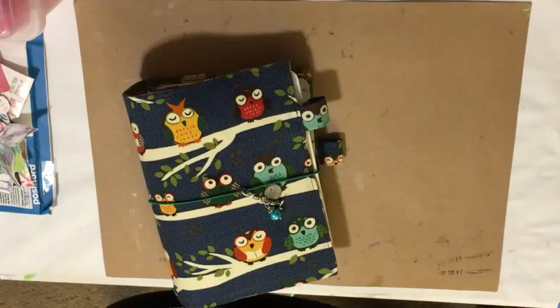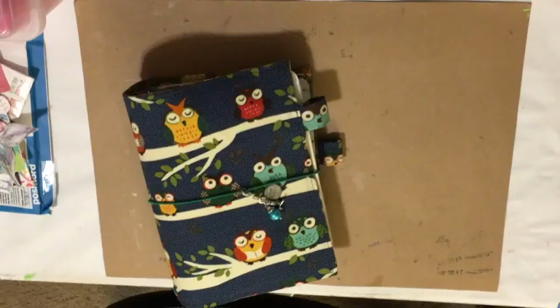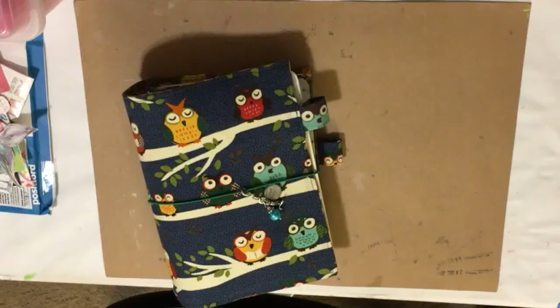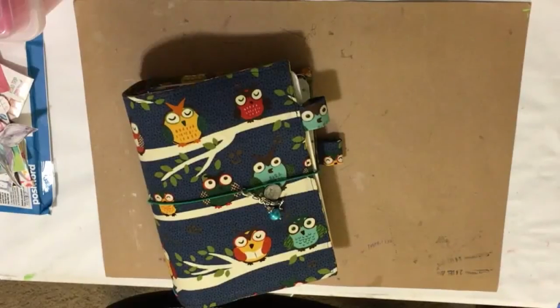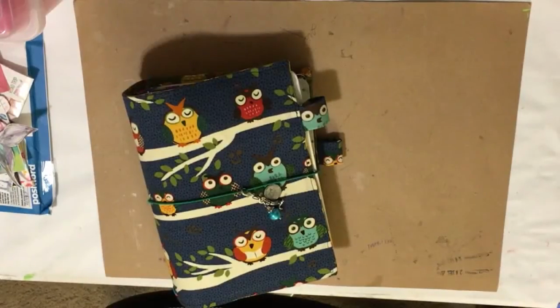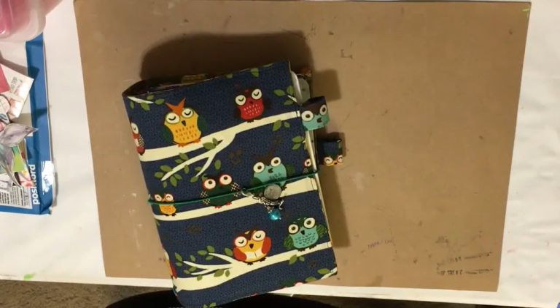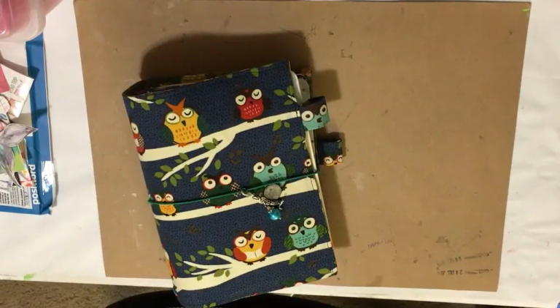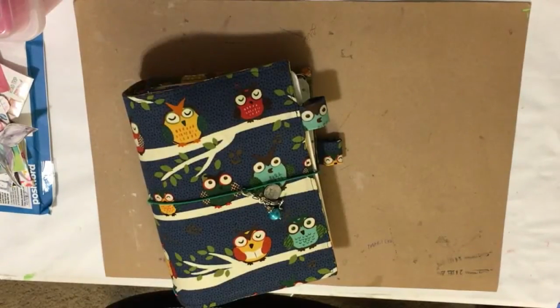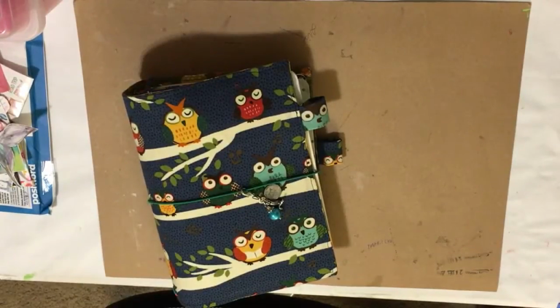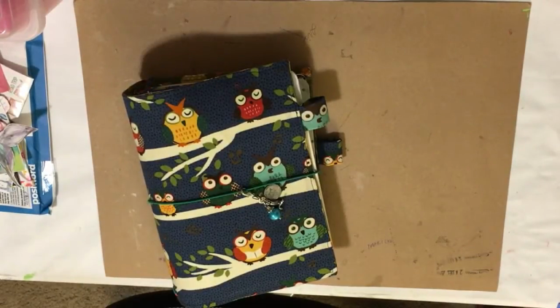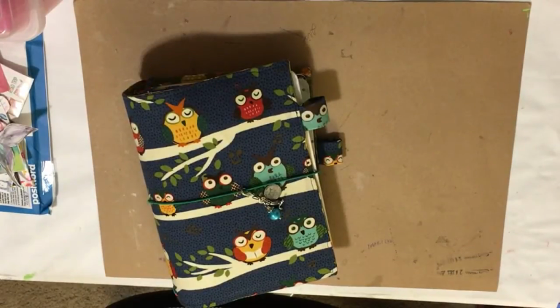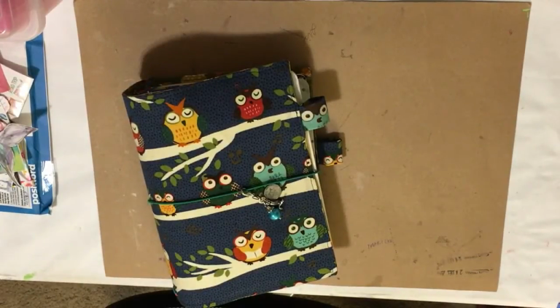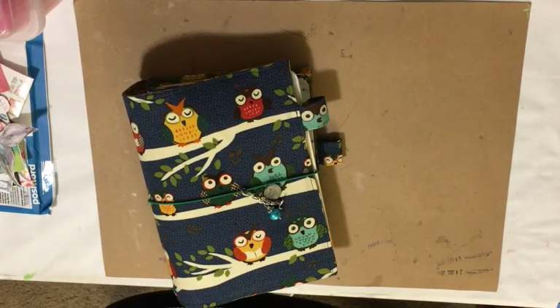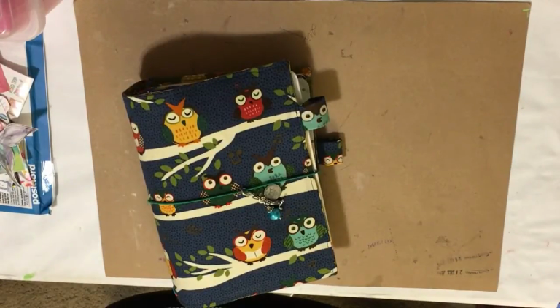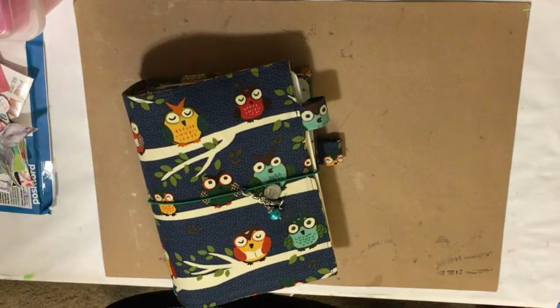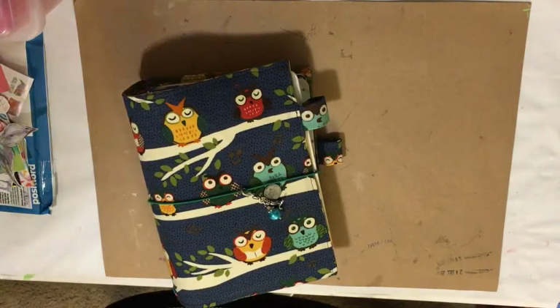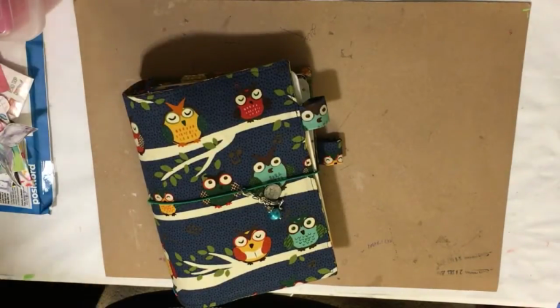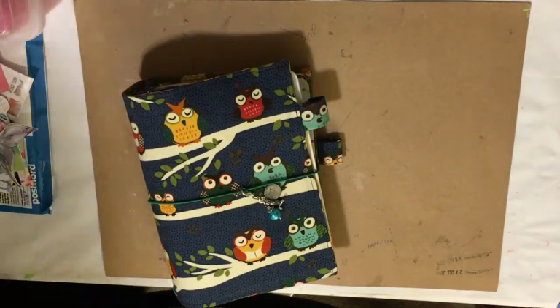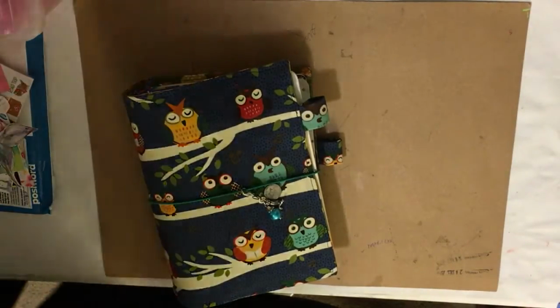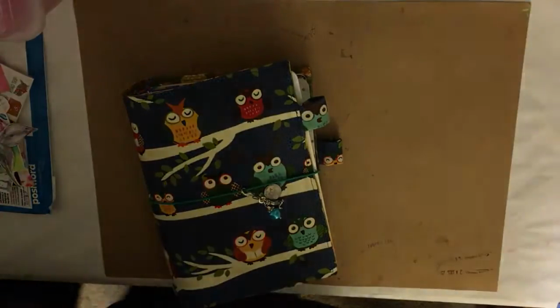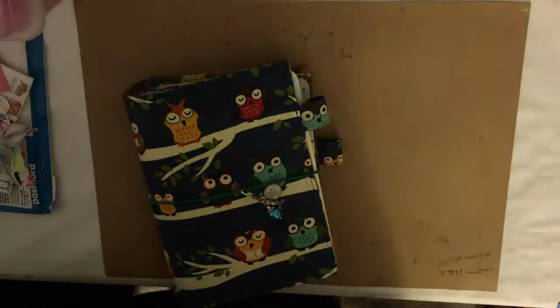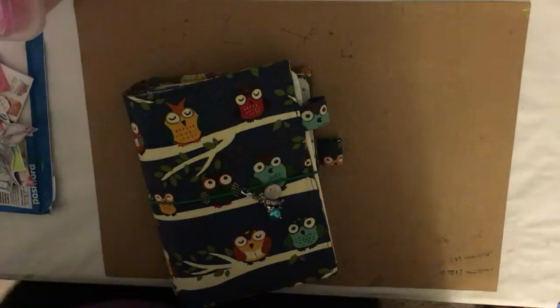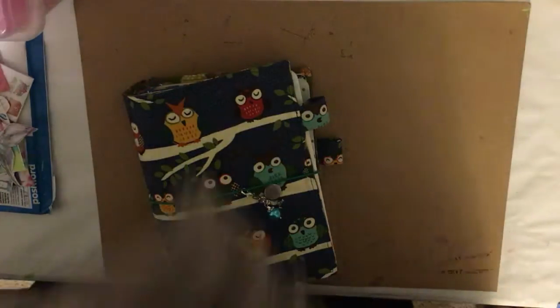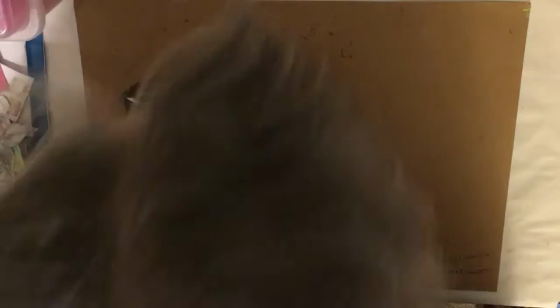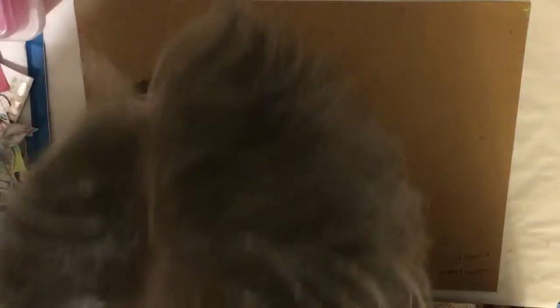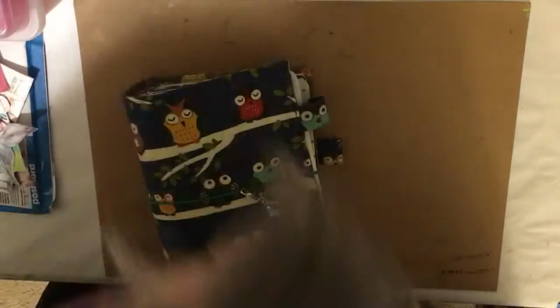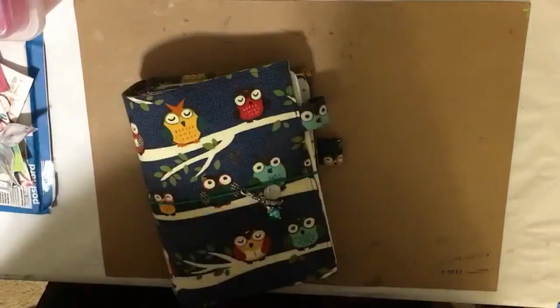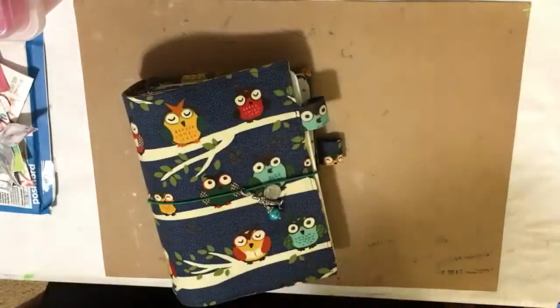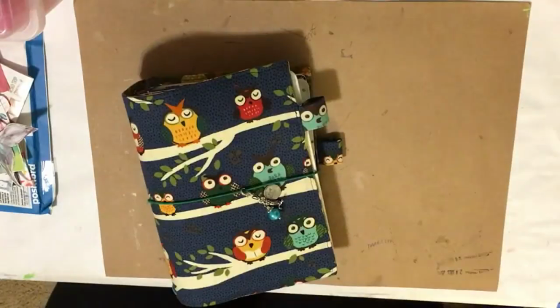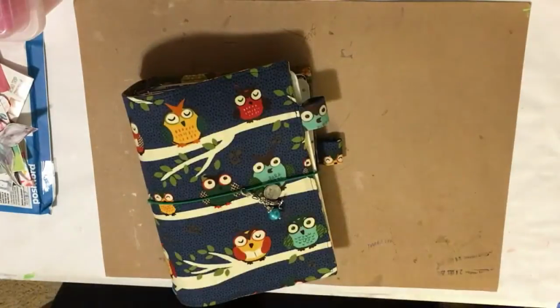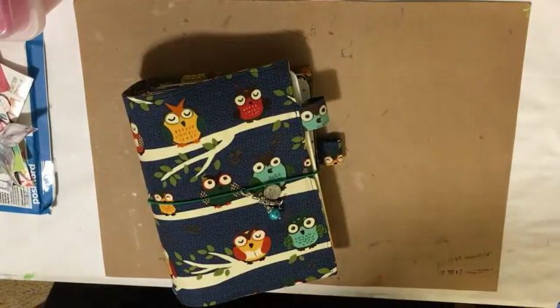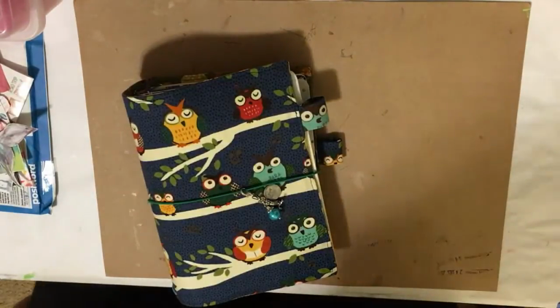Hey everybody! Let's see what I can get done for journaling tonight.